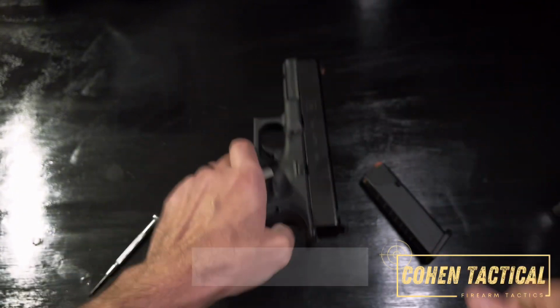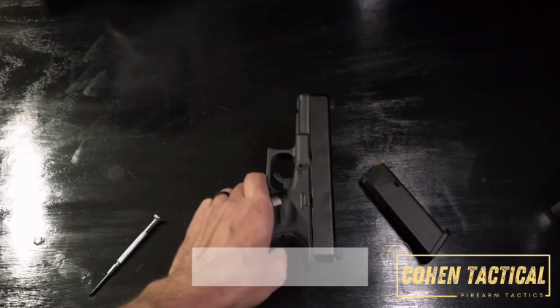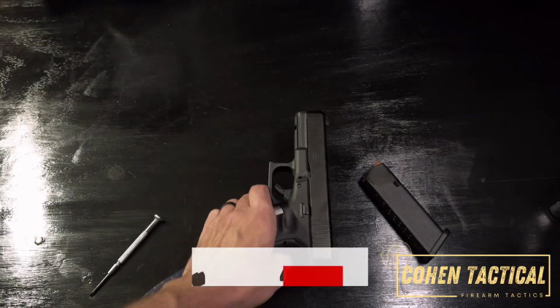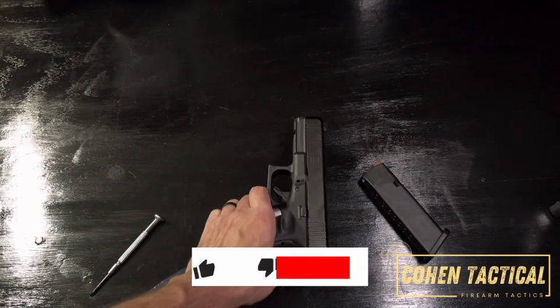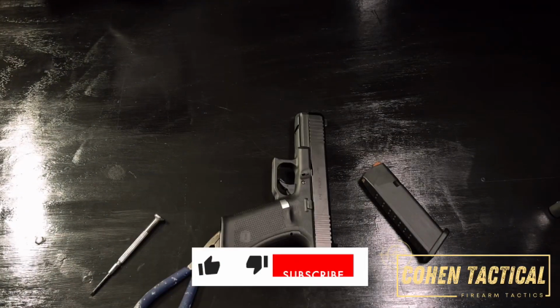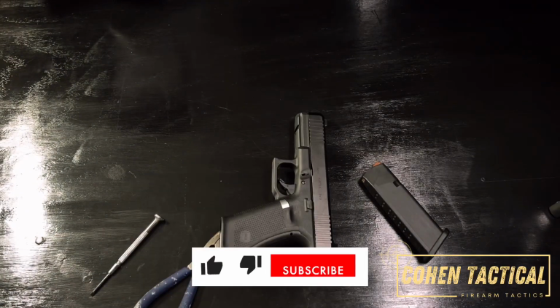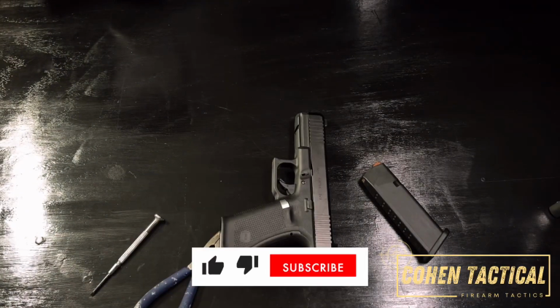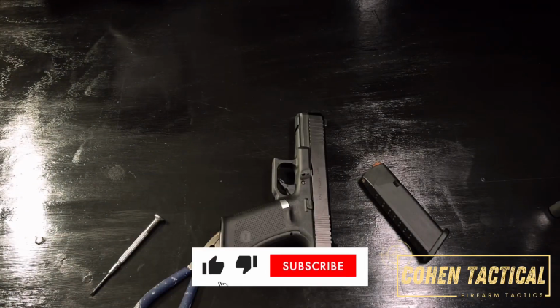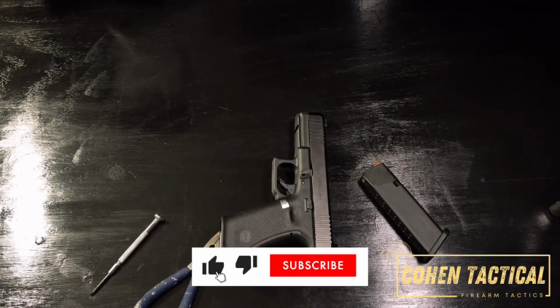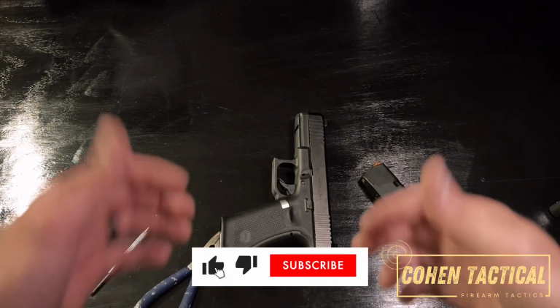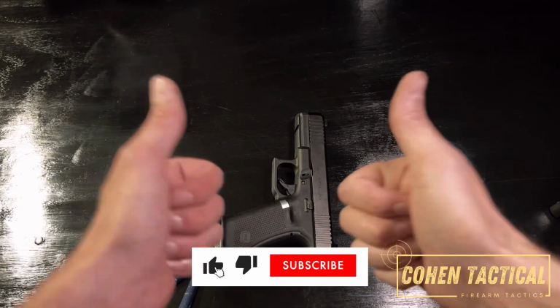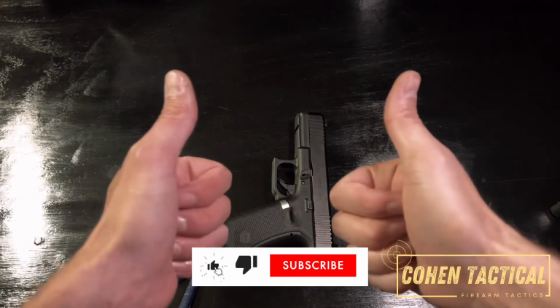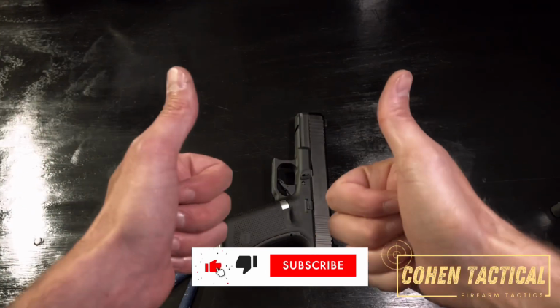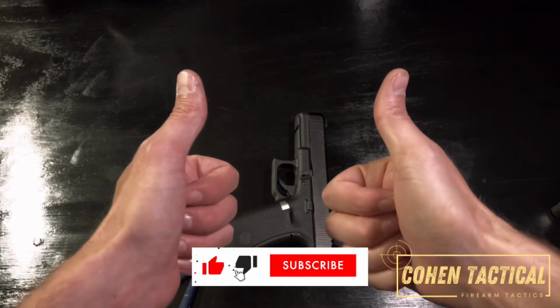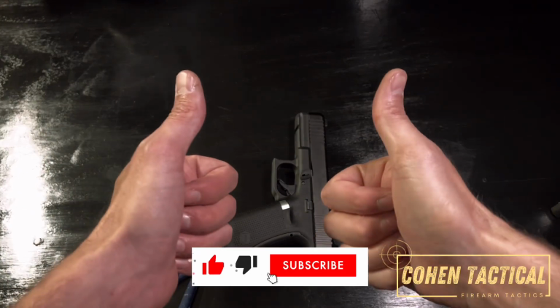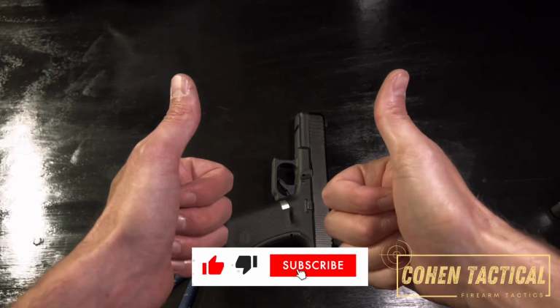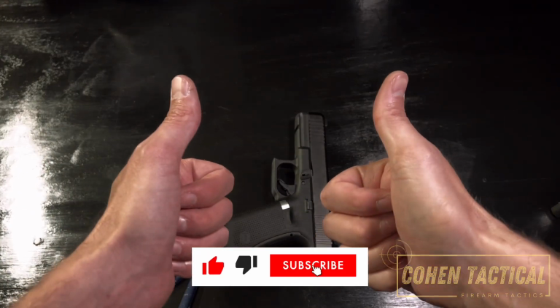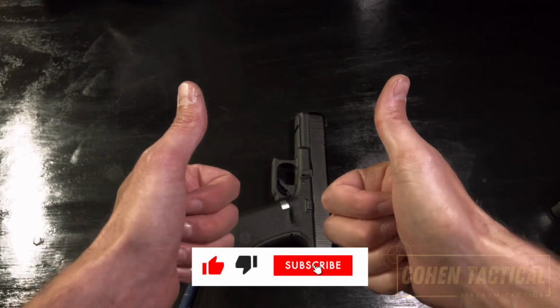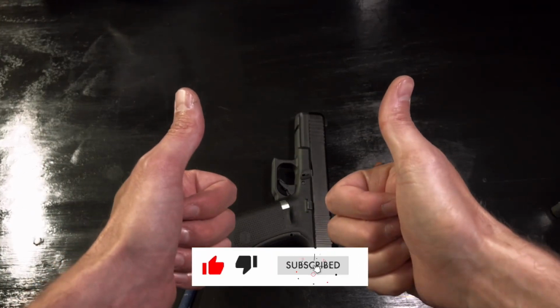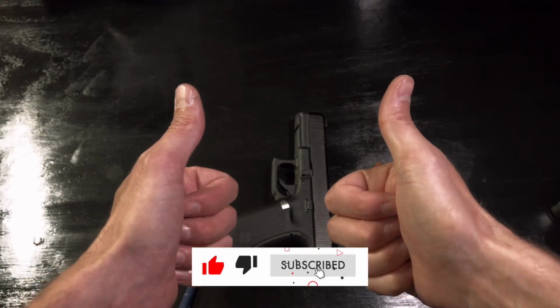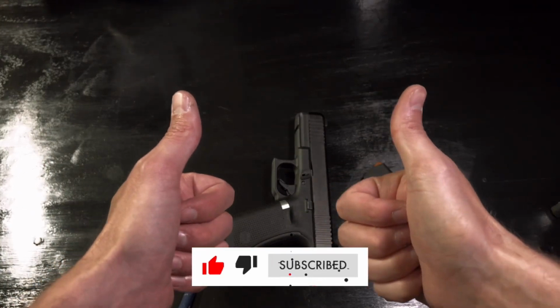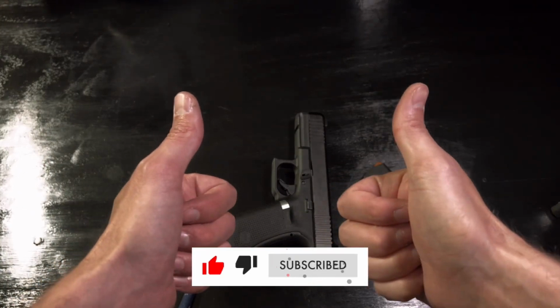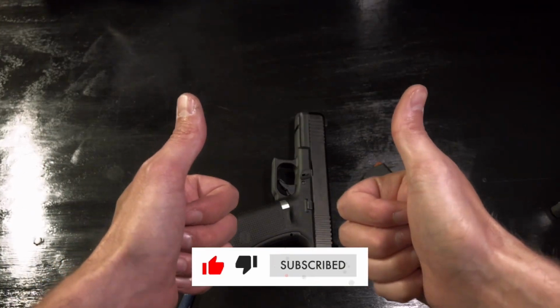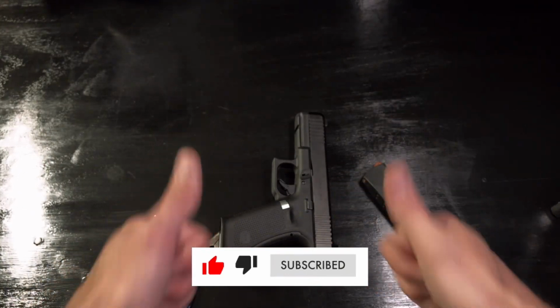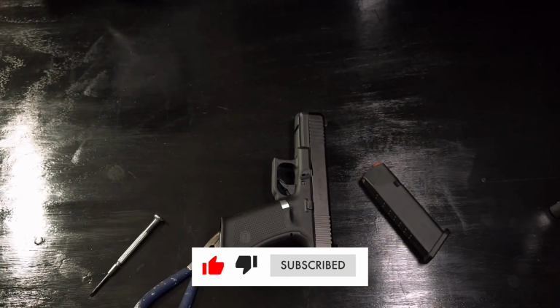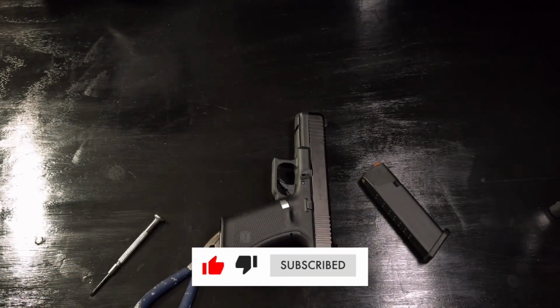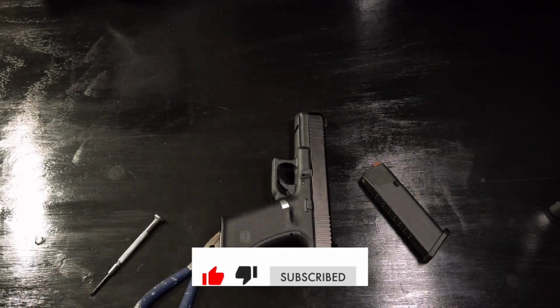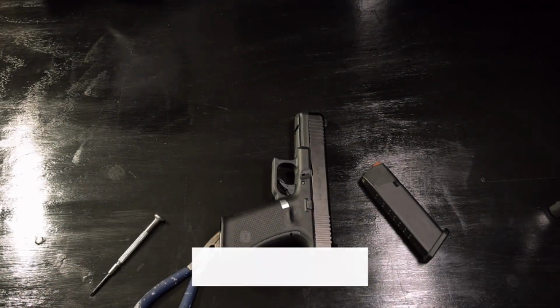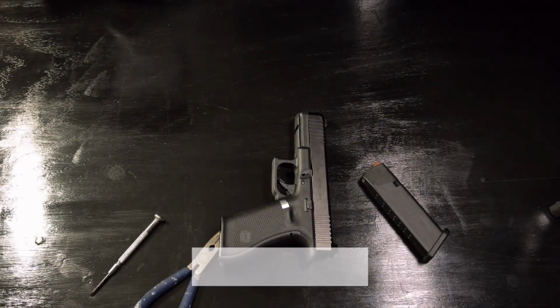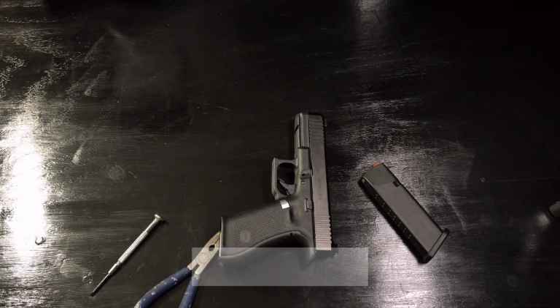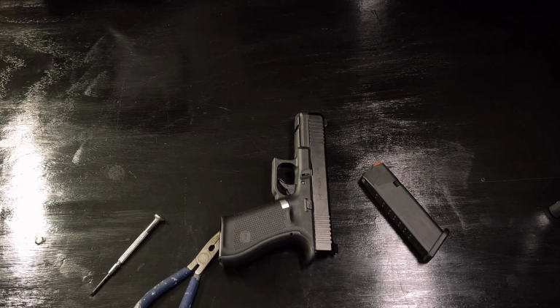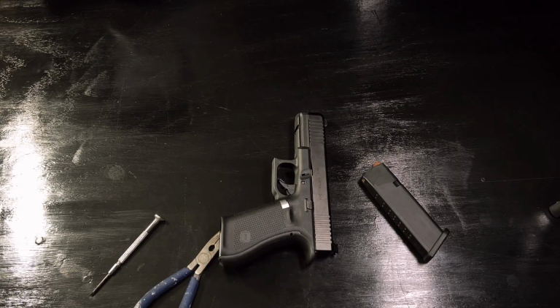Thanks for watching guys — don't forget to give the video a thumbs up and subscribe if you like the content, and I'll see you in the next one.